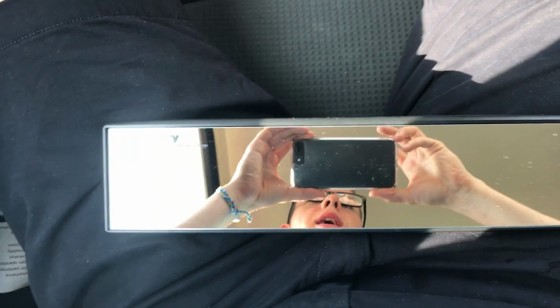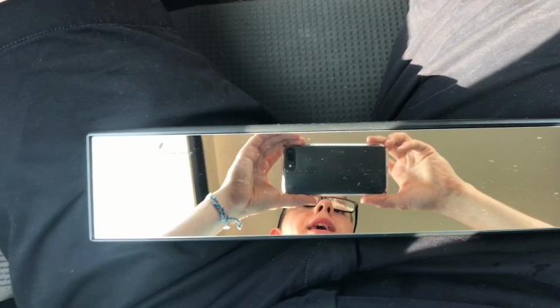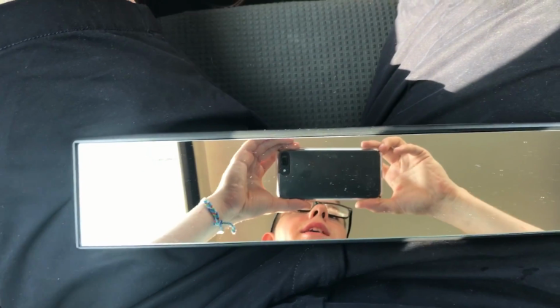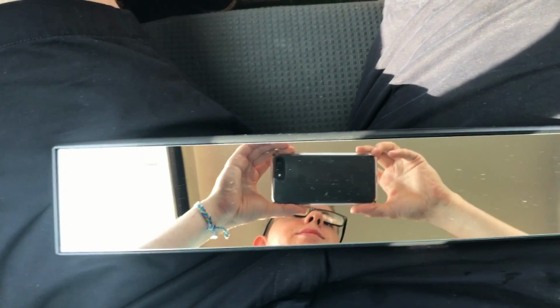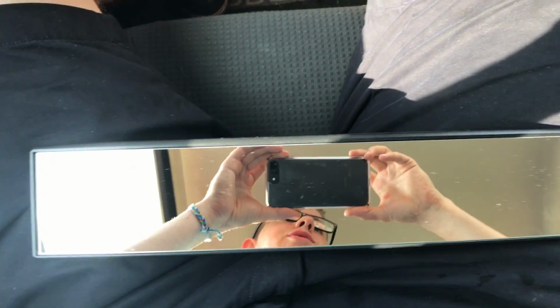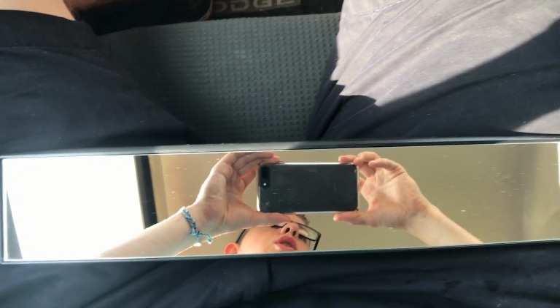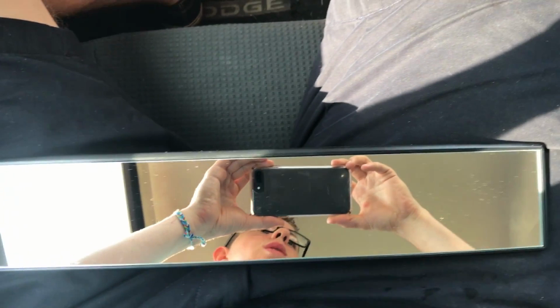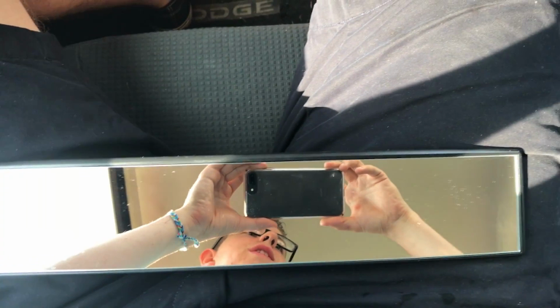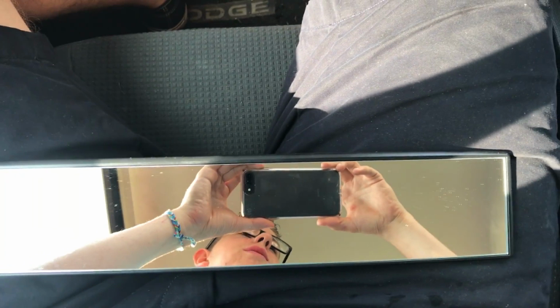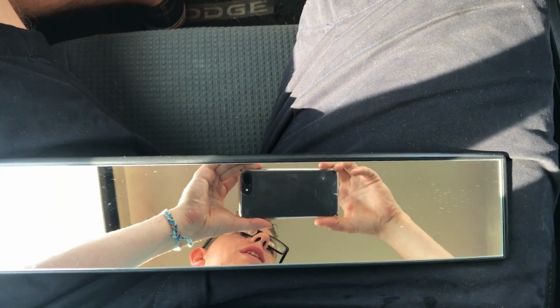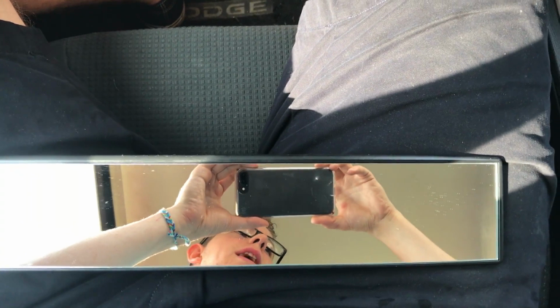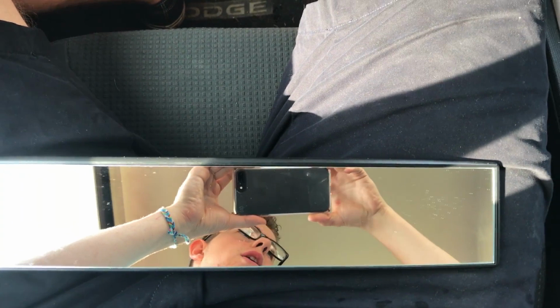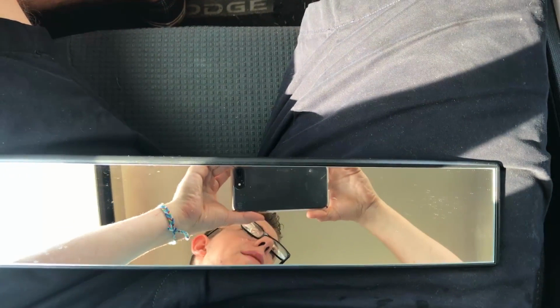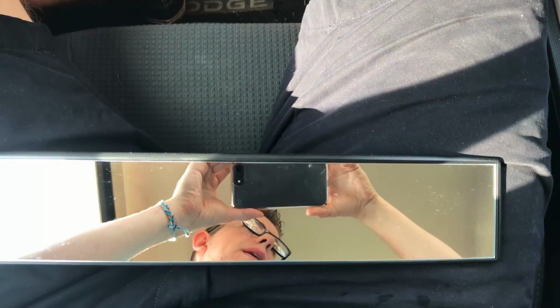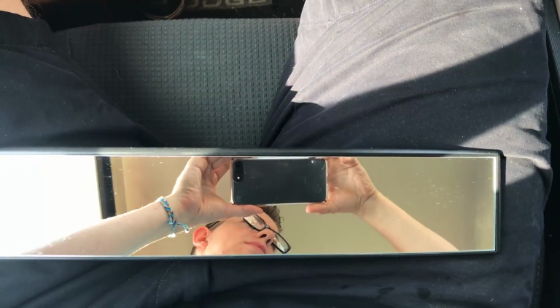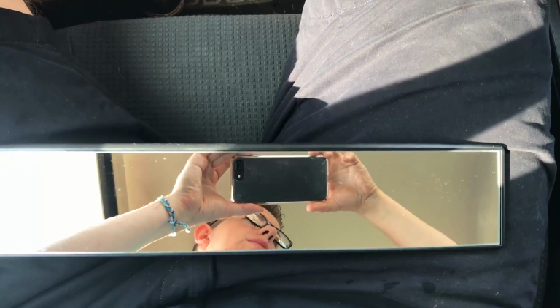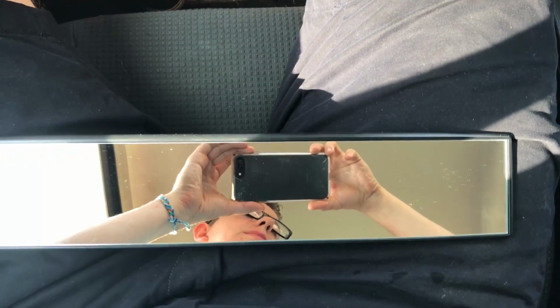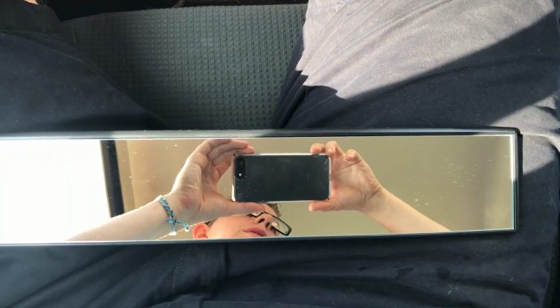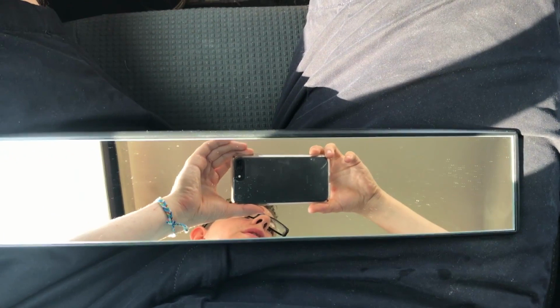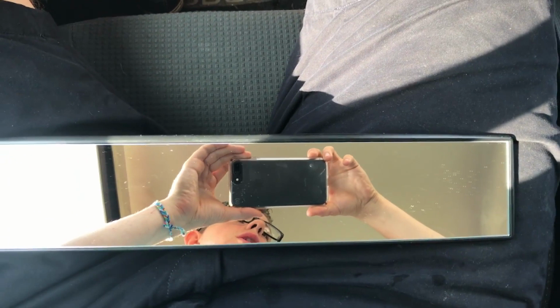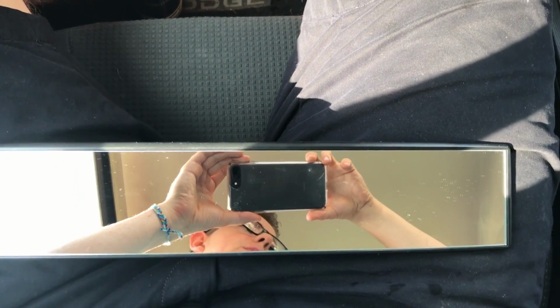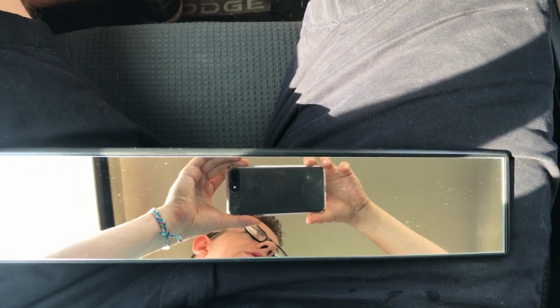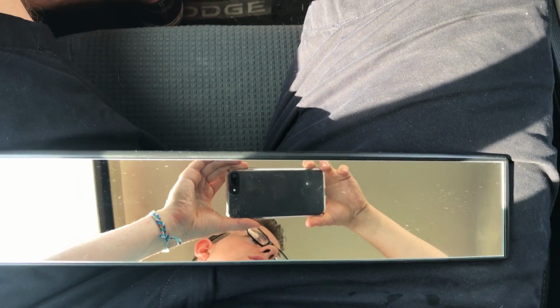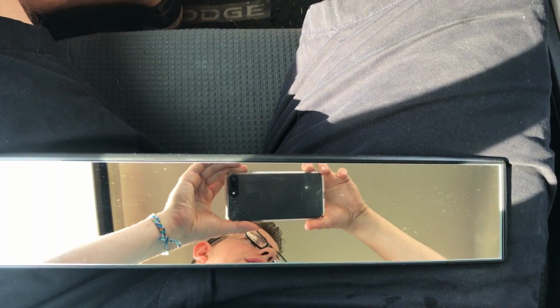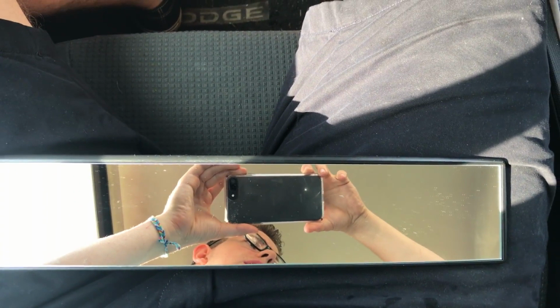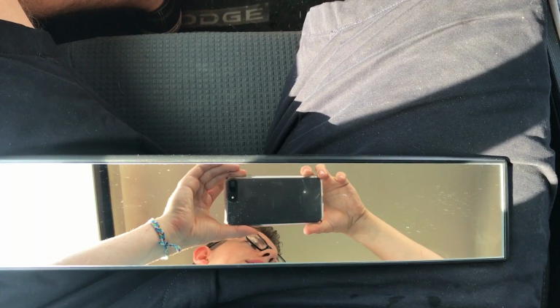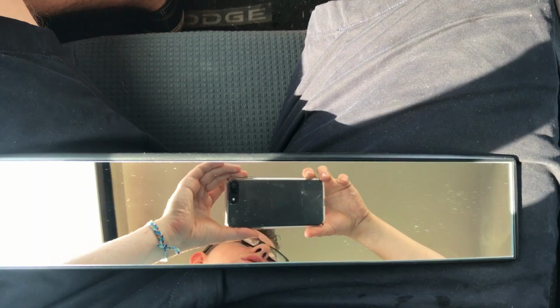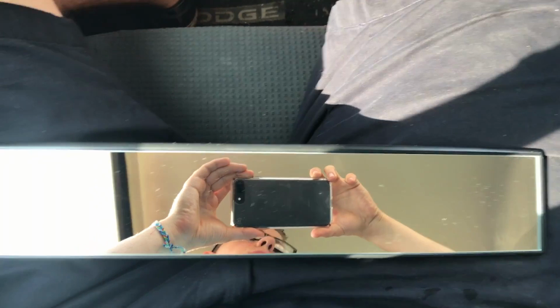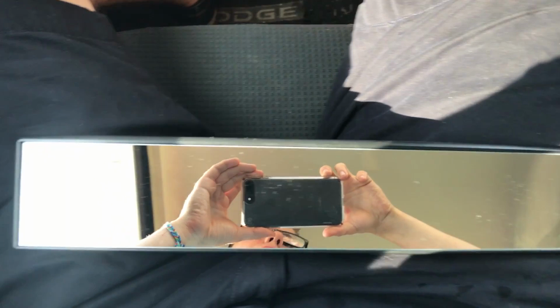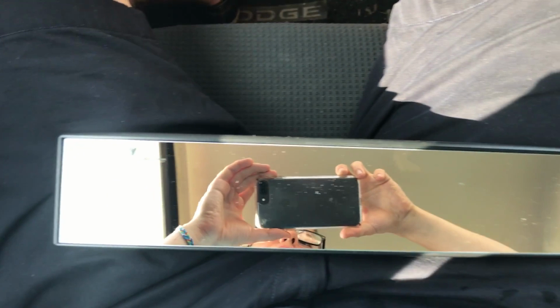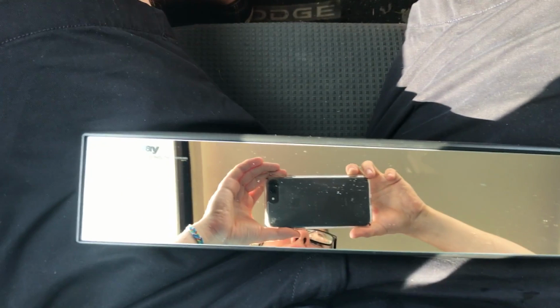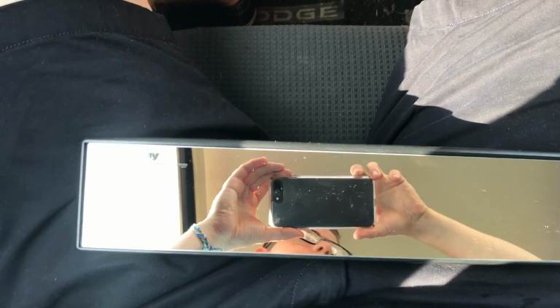Hey guys, I'm just doing a quick video today on my Broadway mirror. I'll be installing it and giving a quick review on it.